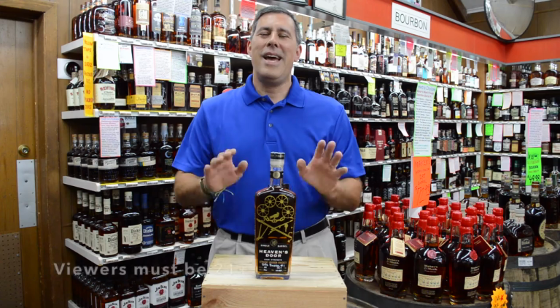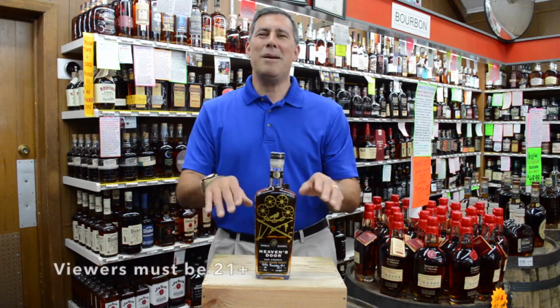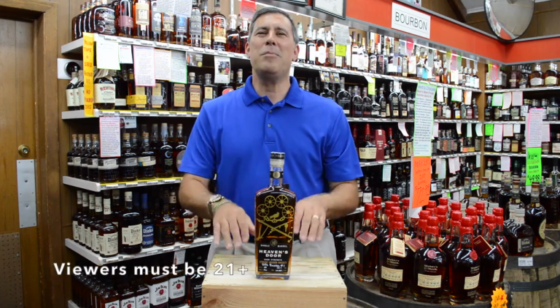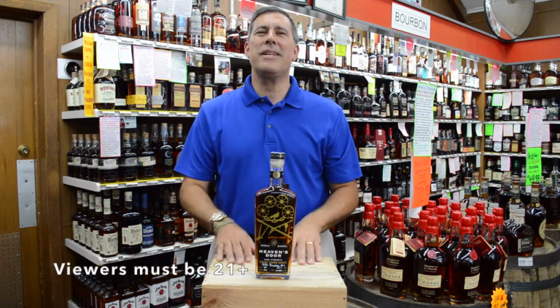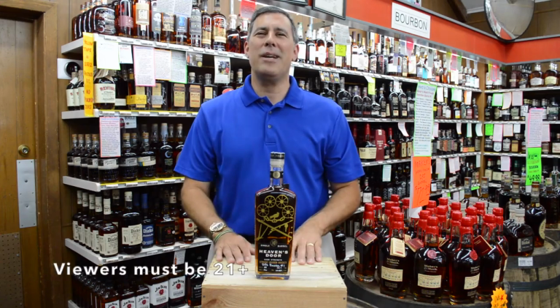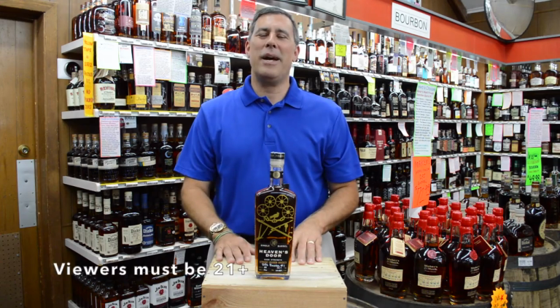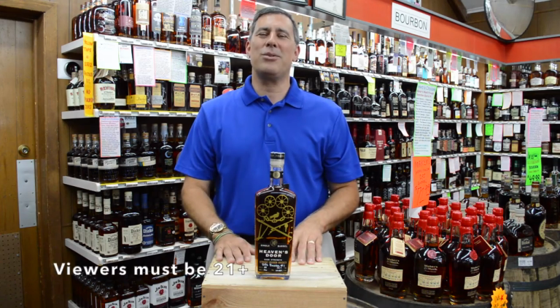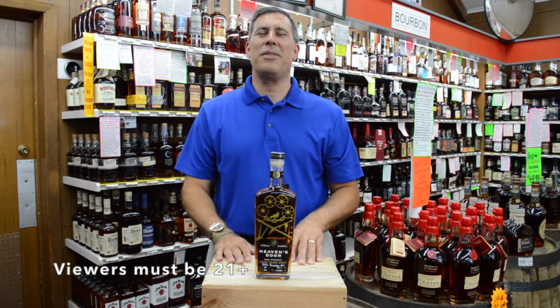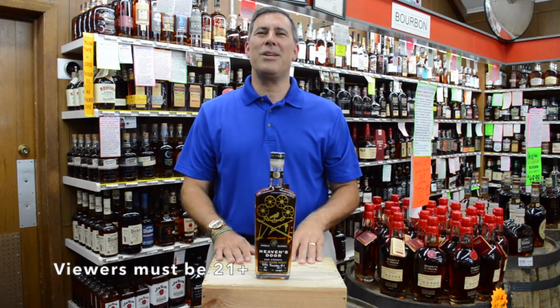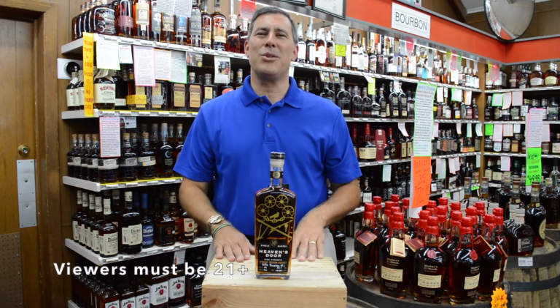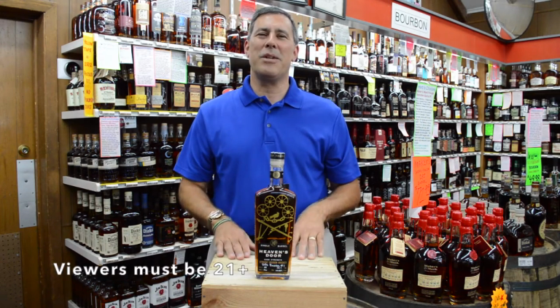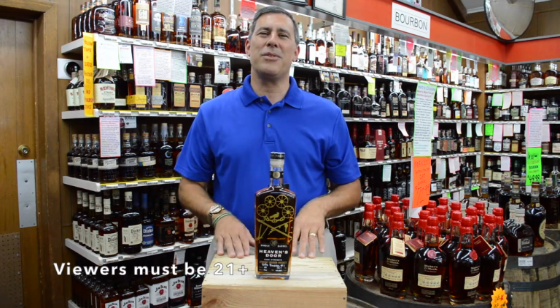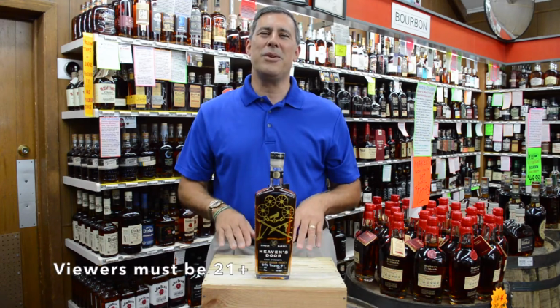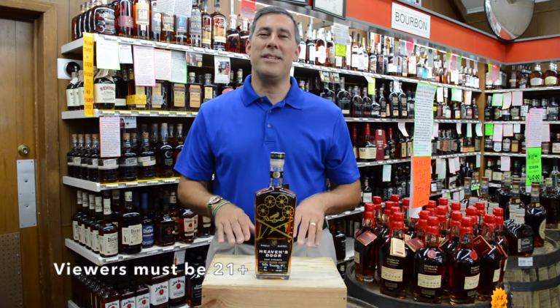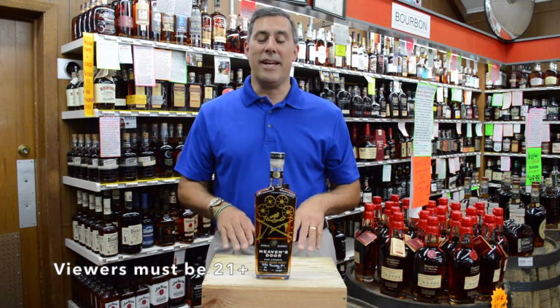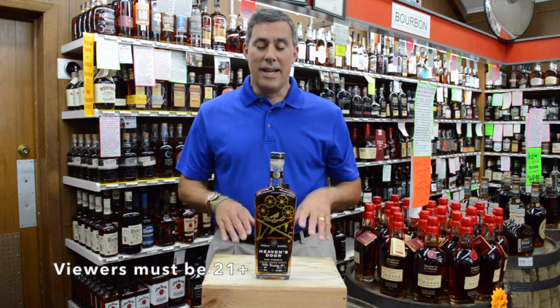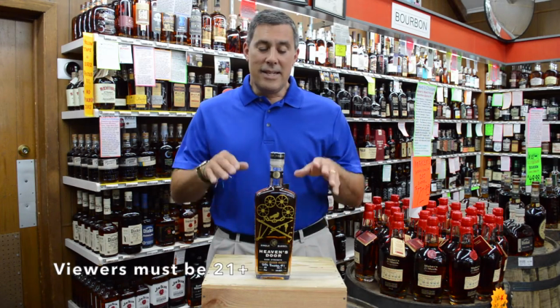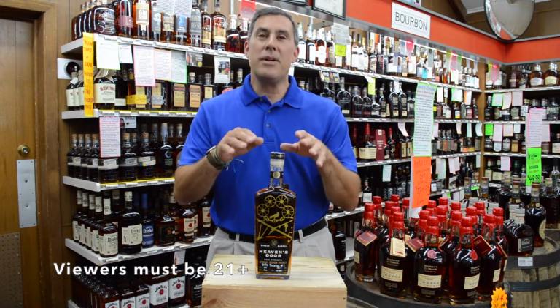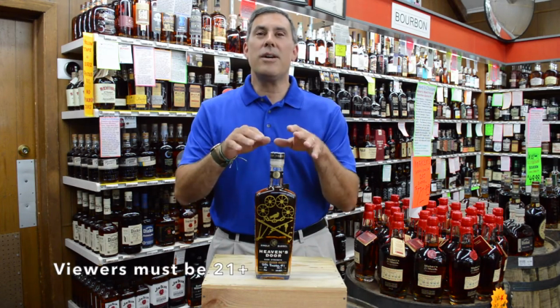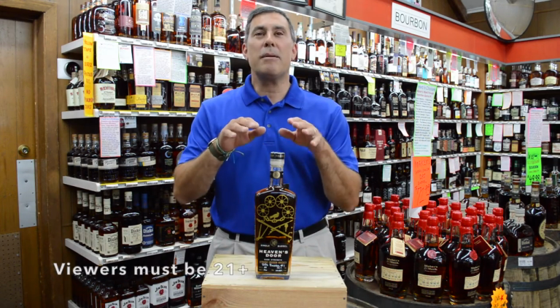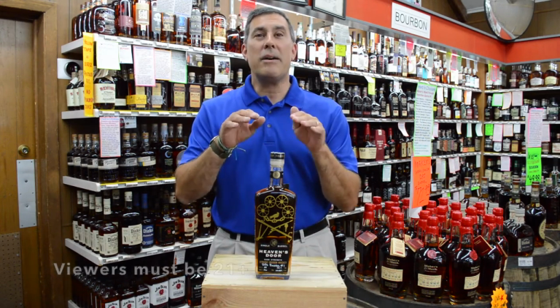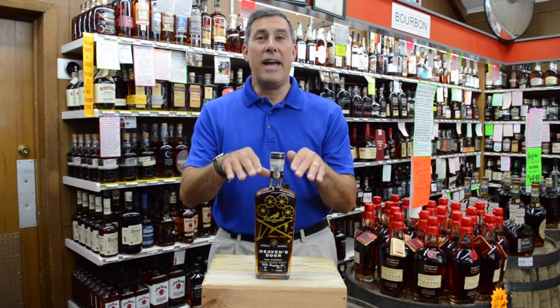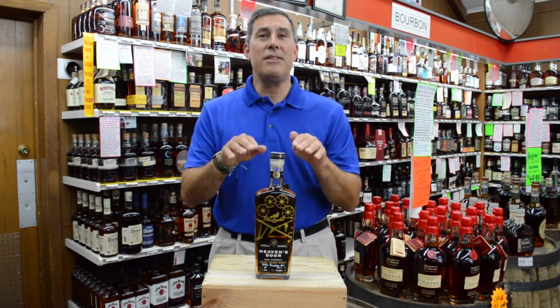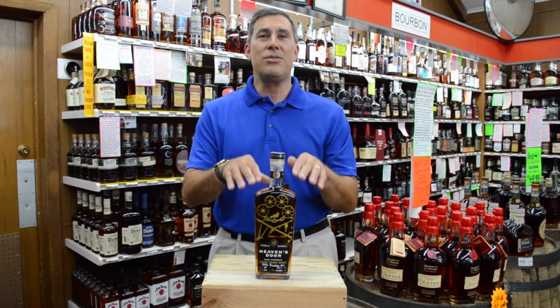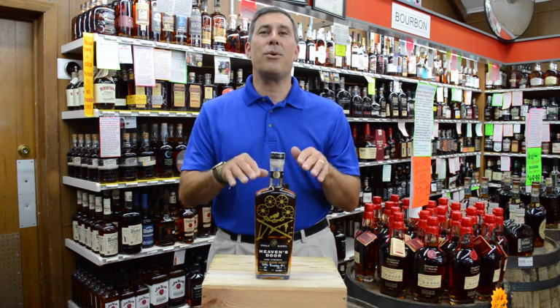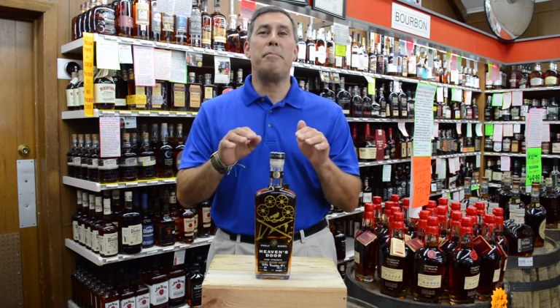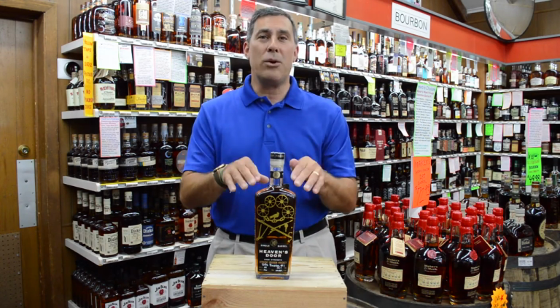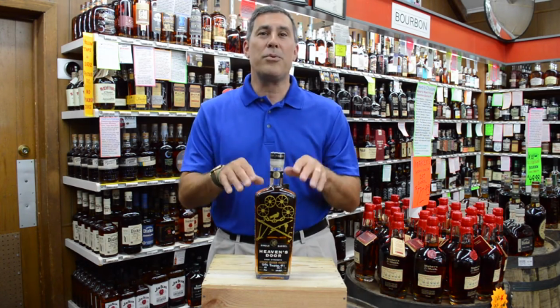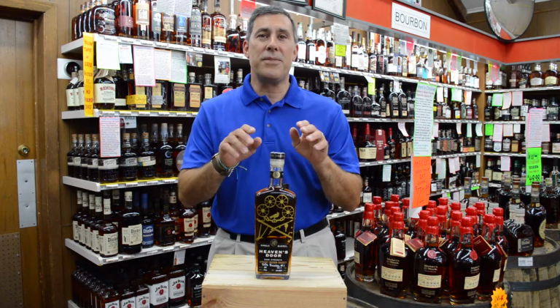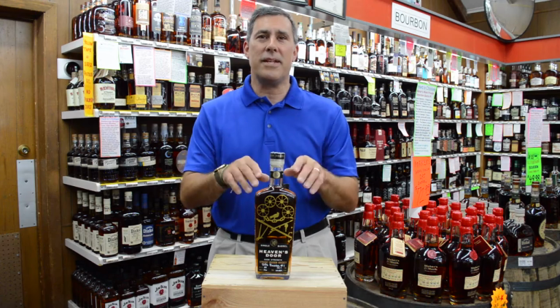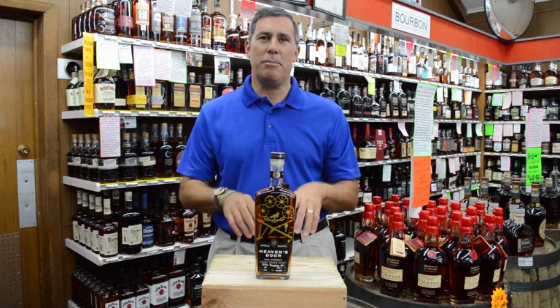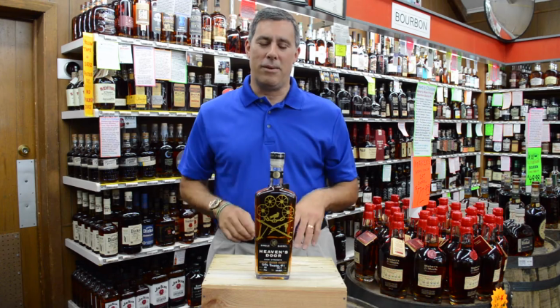Hey, I'm Herb with Decatur Package Store. Thank you so much for tuning in today. Today we're going to talk about Heaven's Door Barrel Proof Single Barrel.